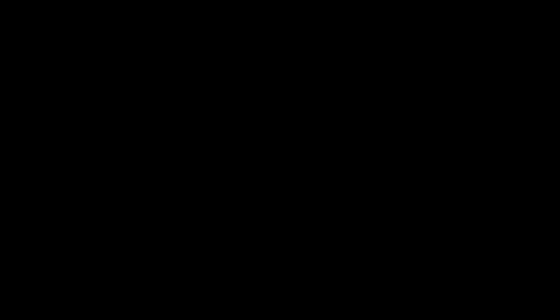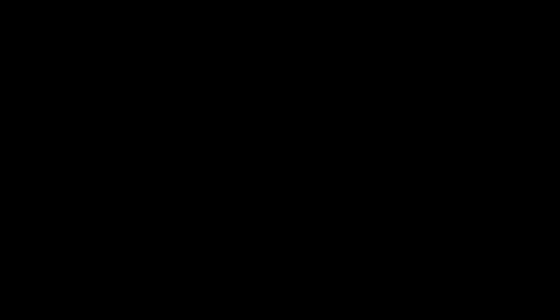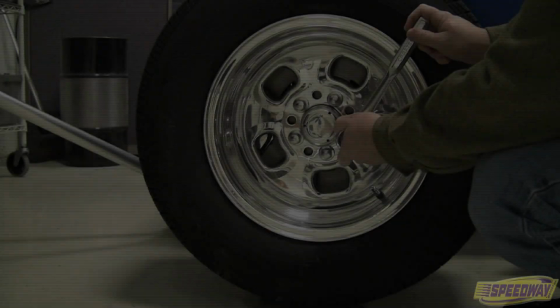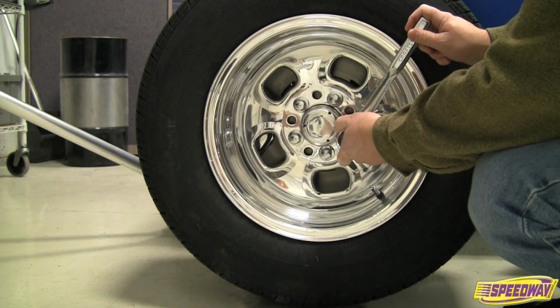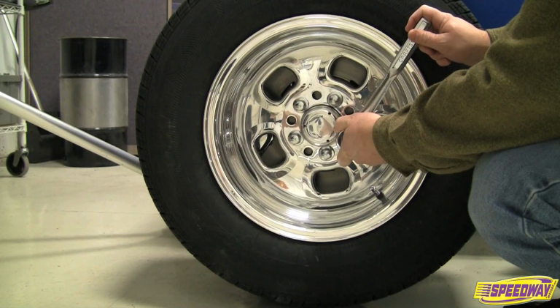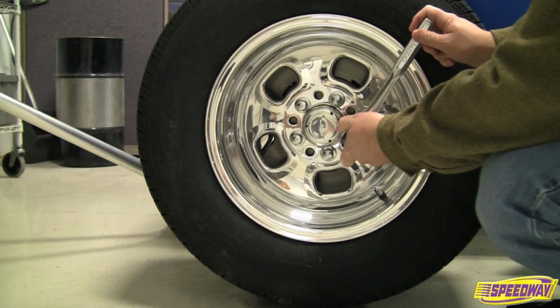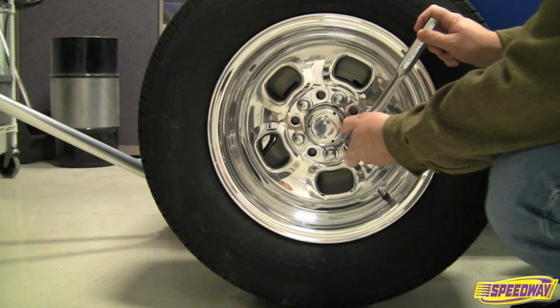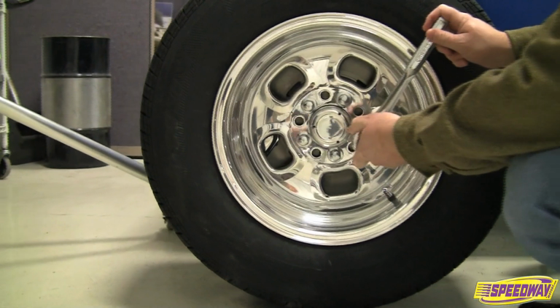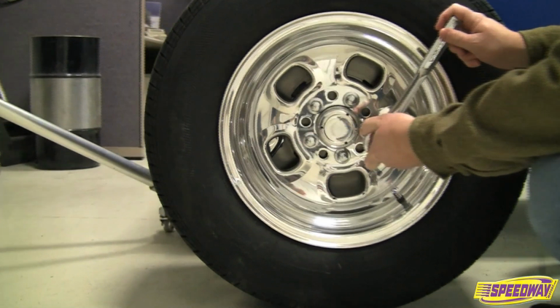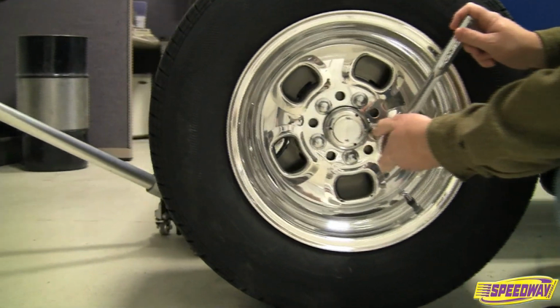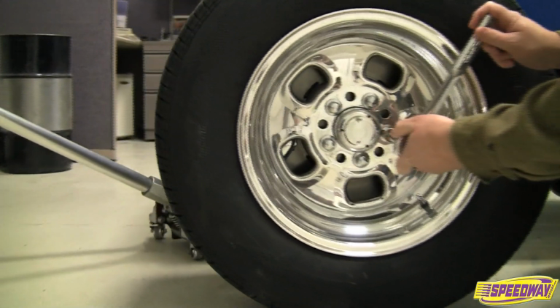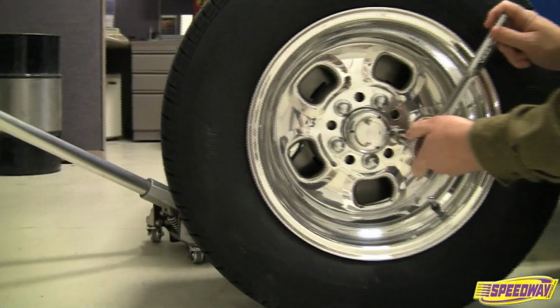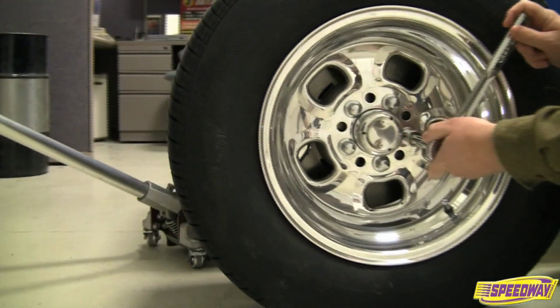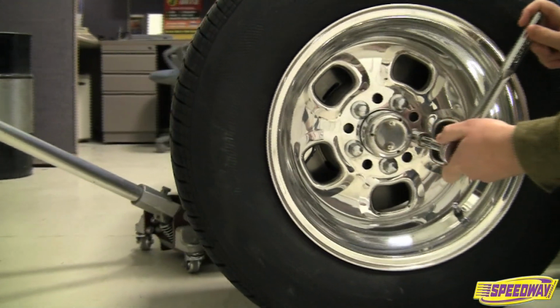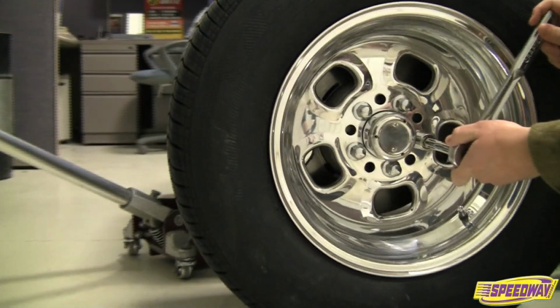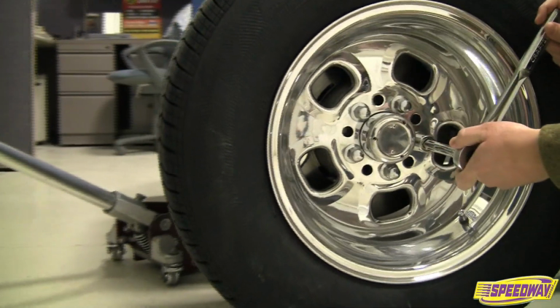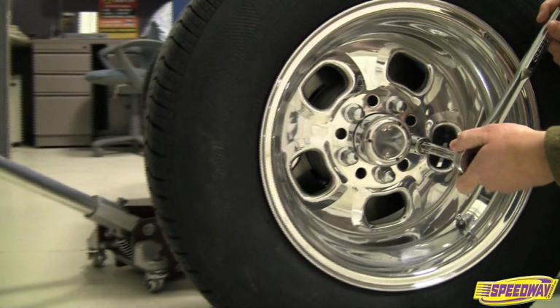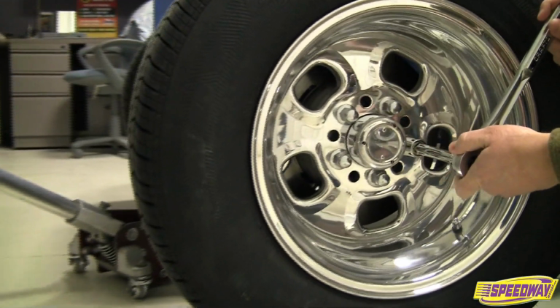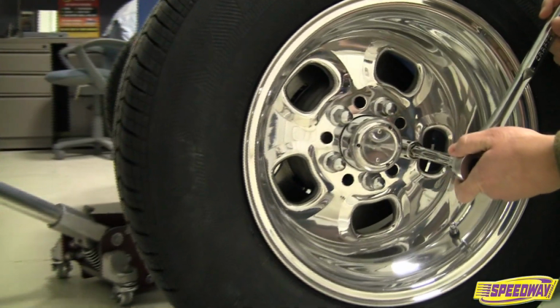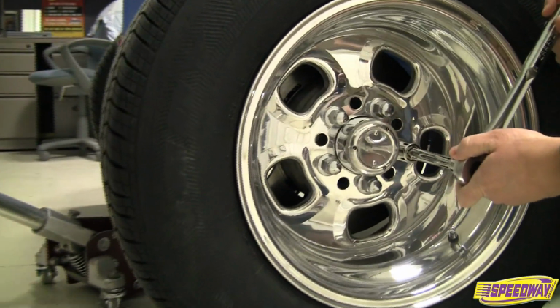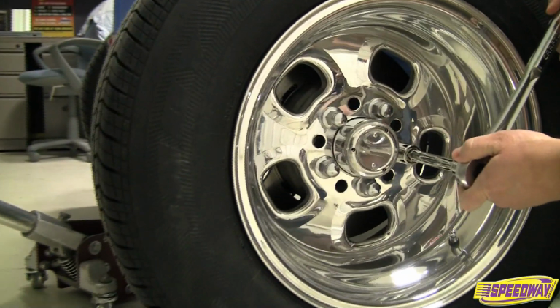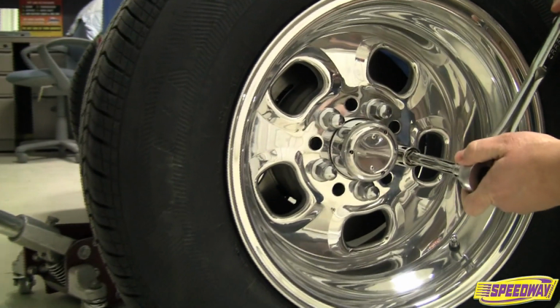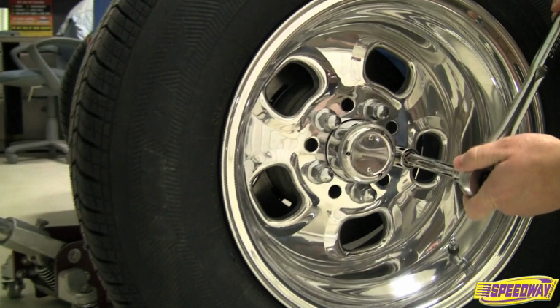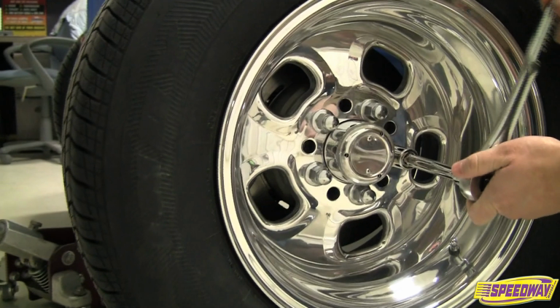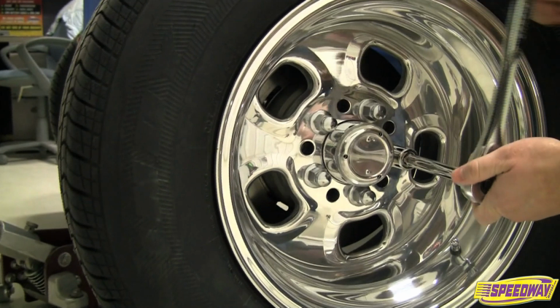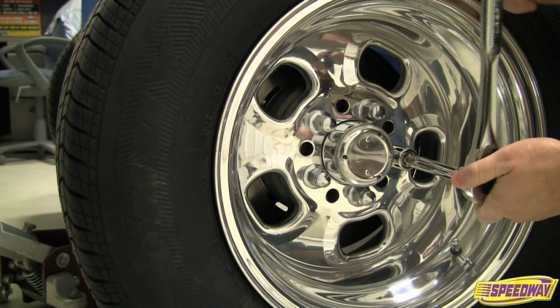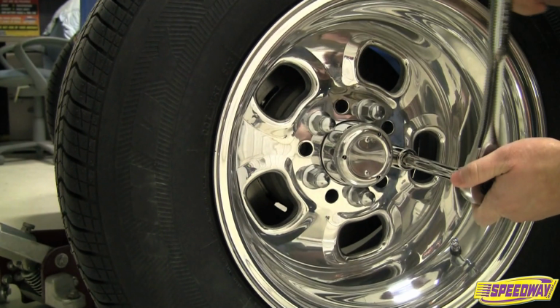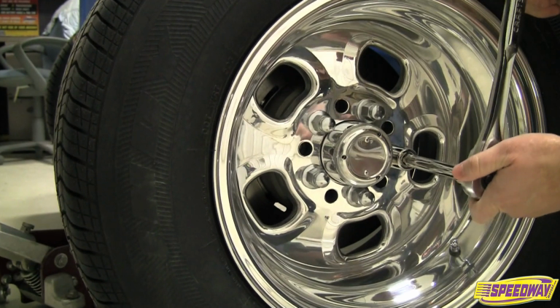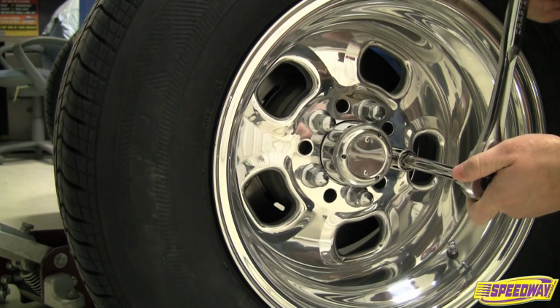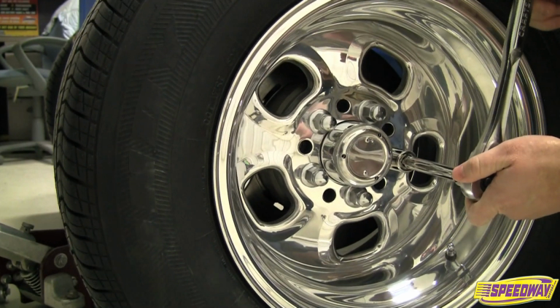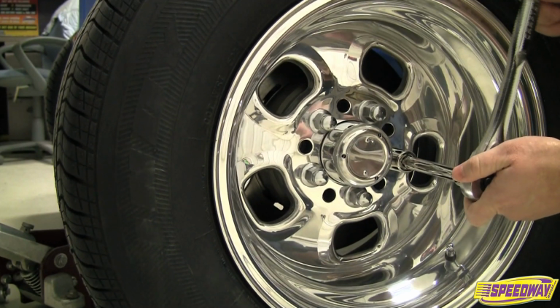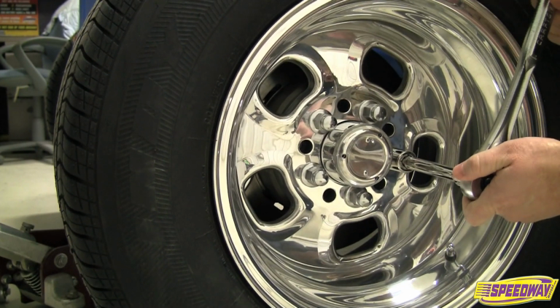Before ordering new wheels for your car, it's critical to know which bolt pattern you need. Measuring the pattern is a simple procedure.